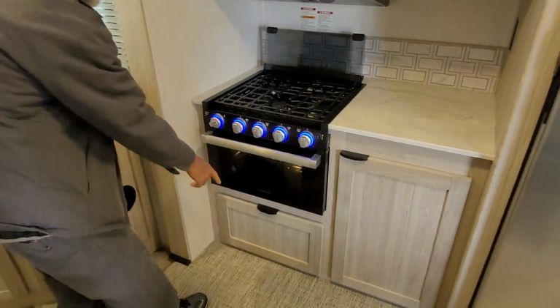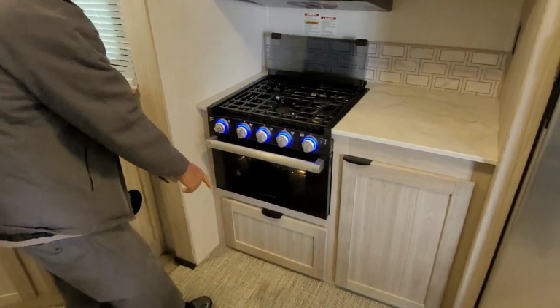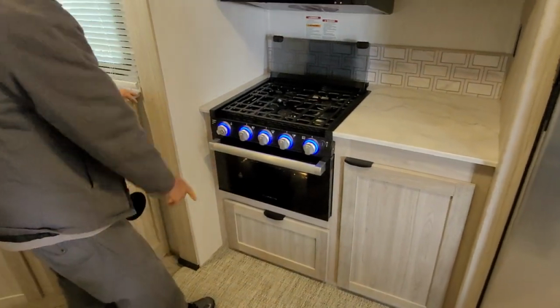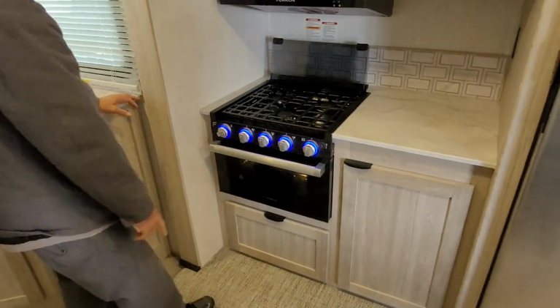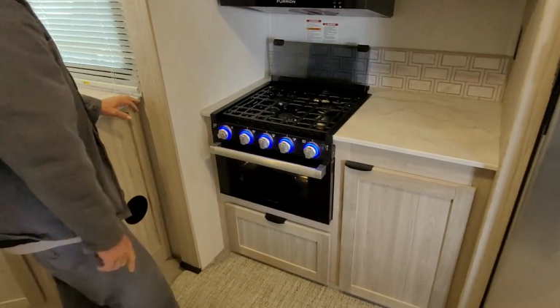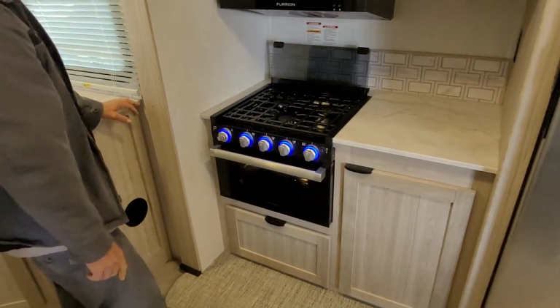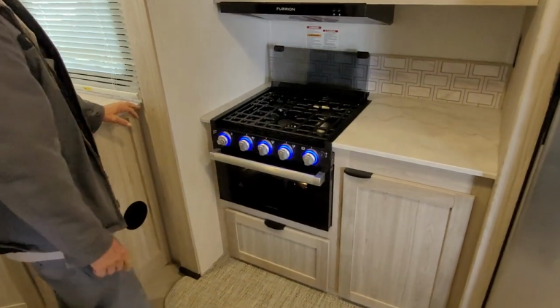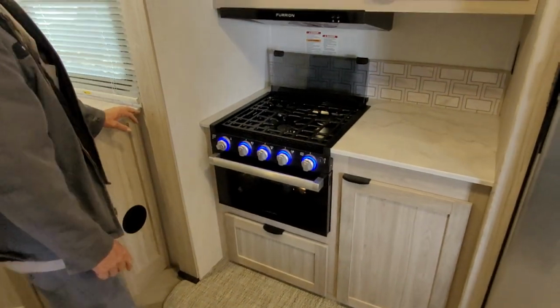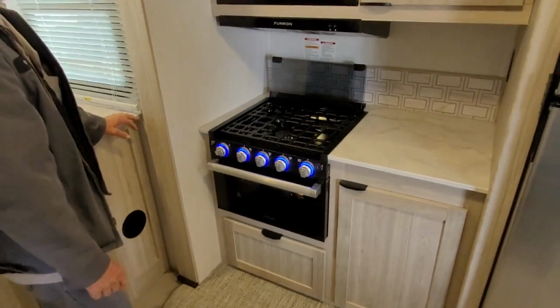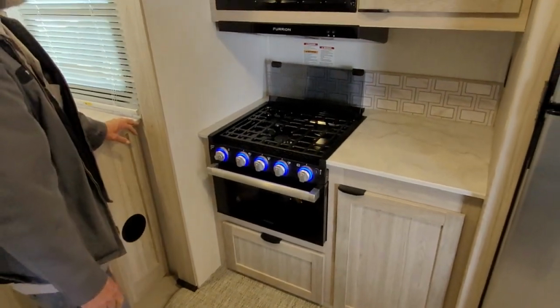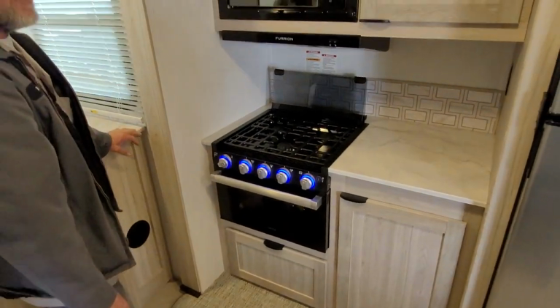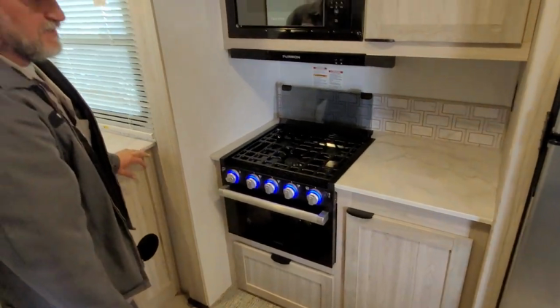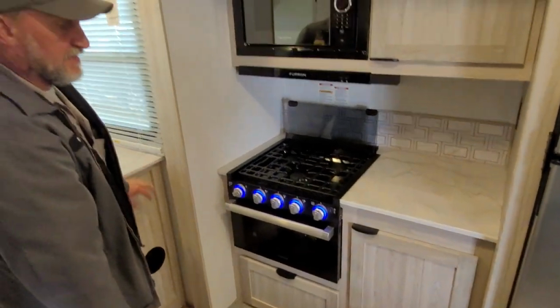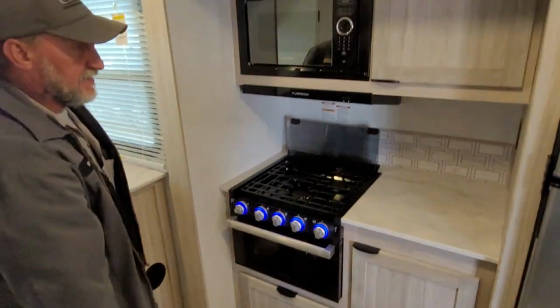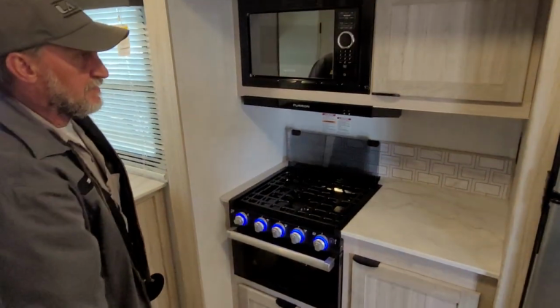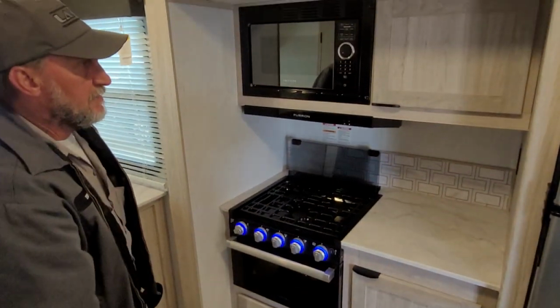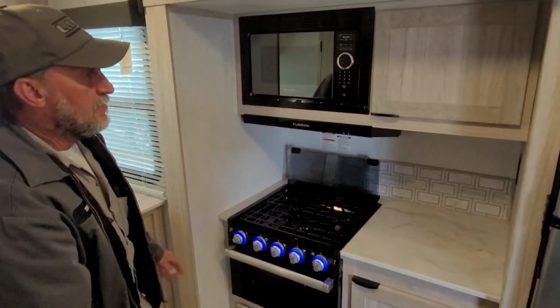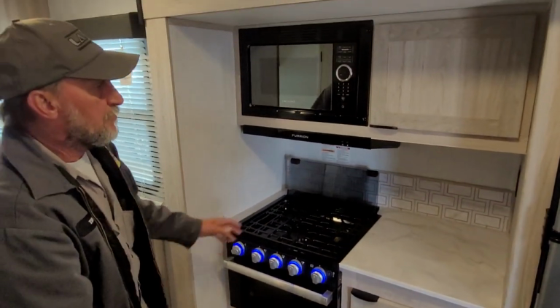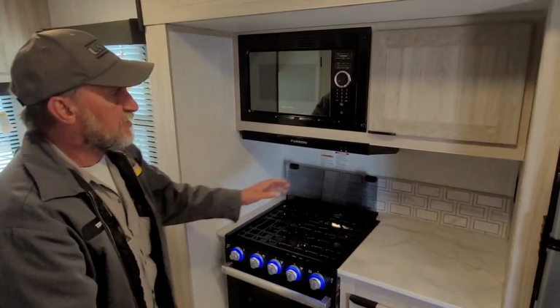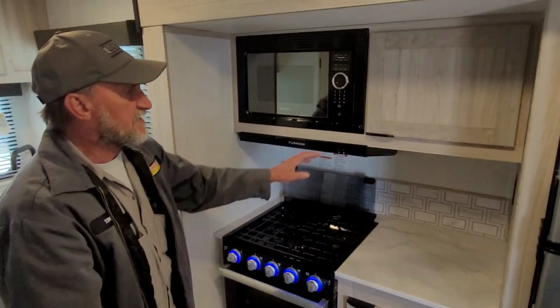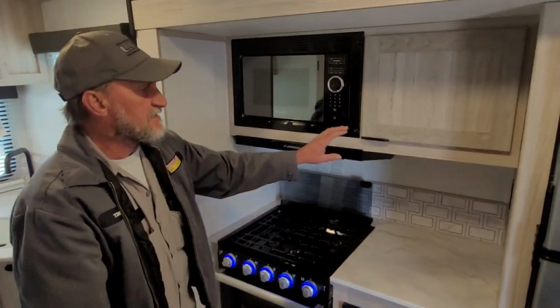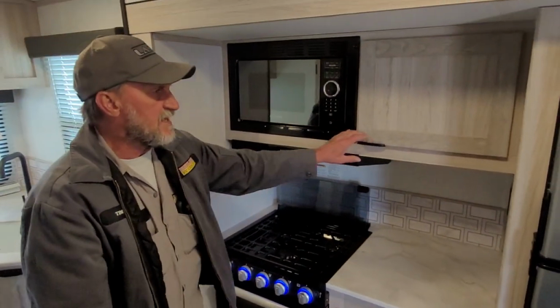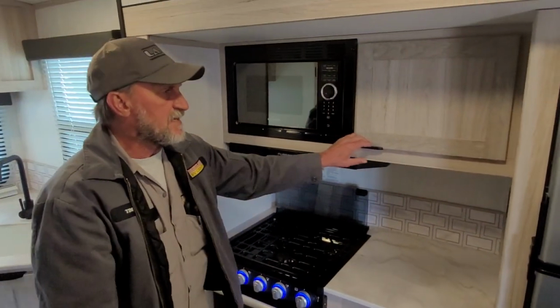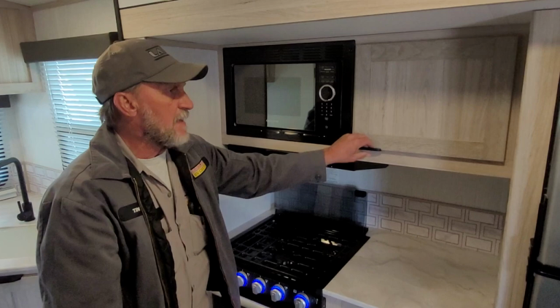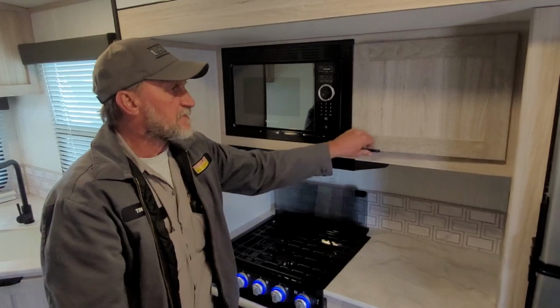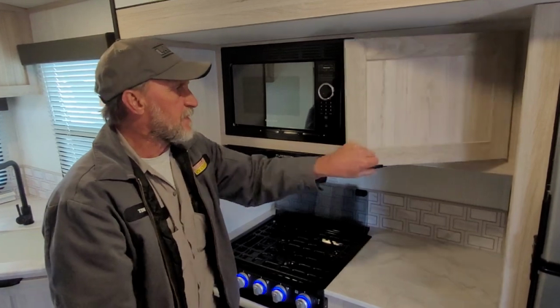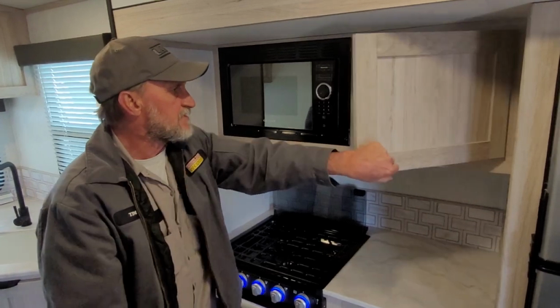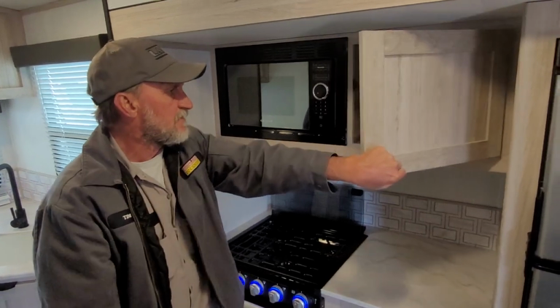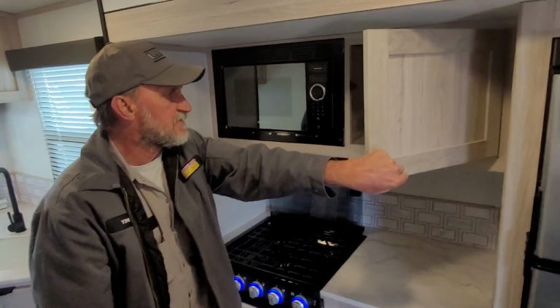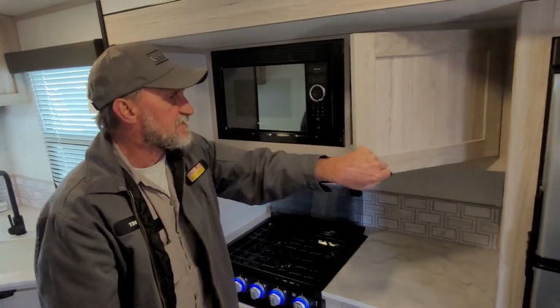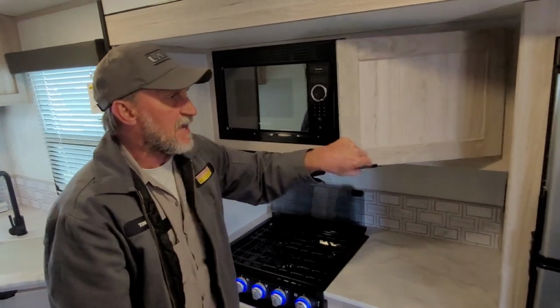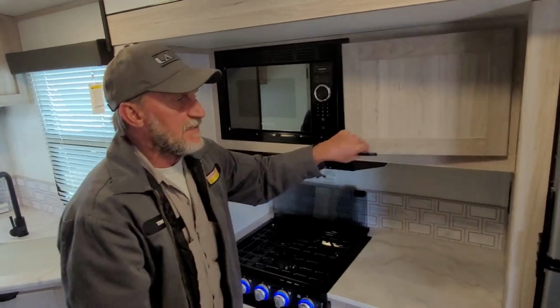There's a pretty good-sized drawer space underneath the stove and a pretty good-sized cabinet space off to the side.